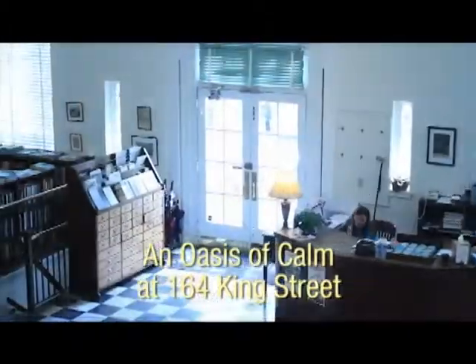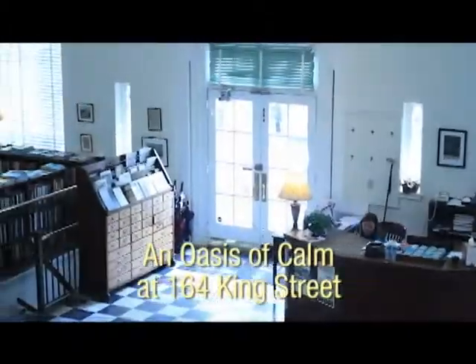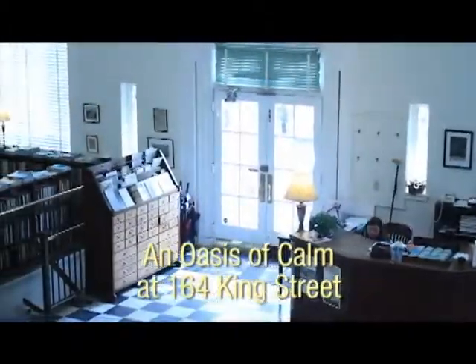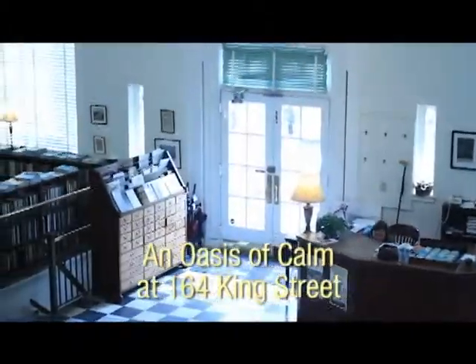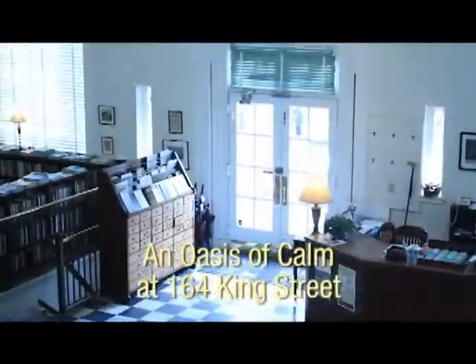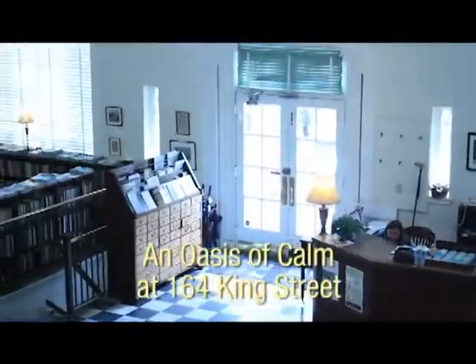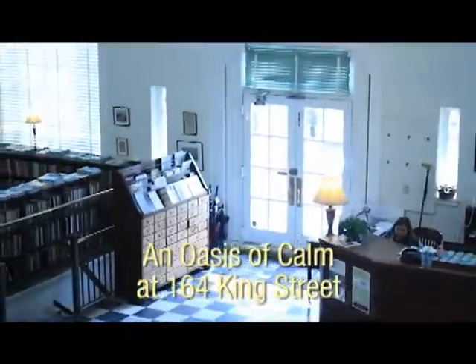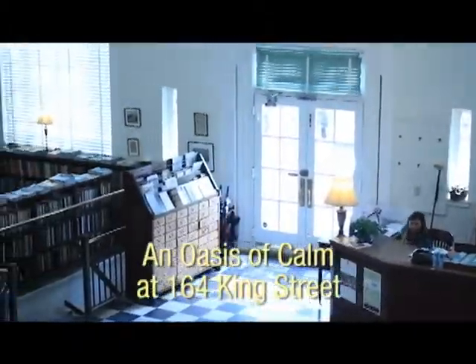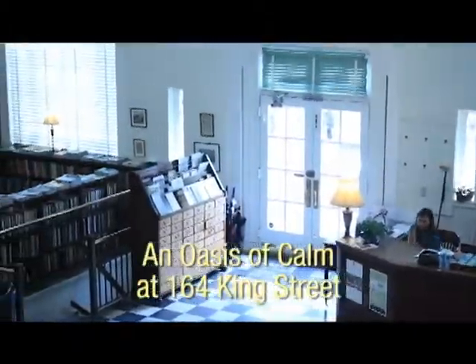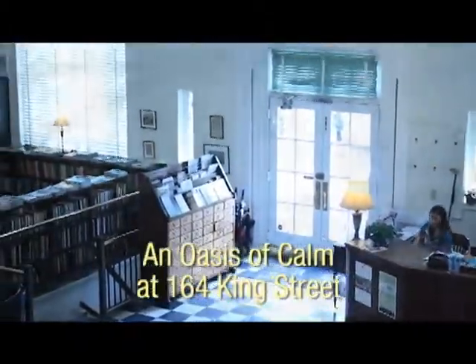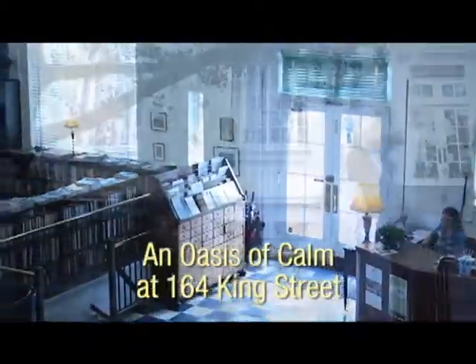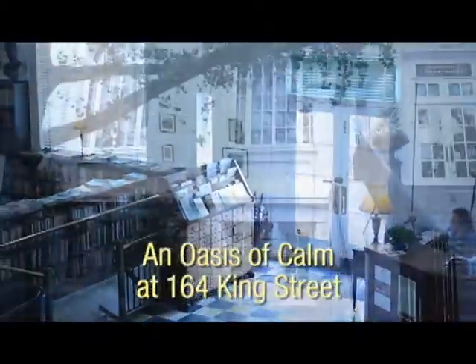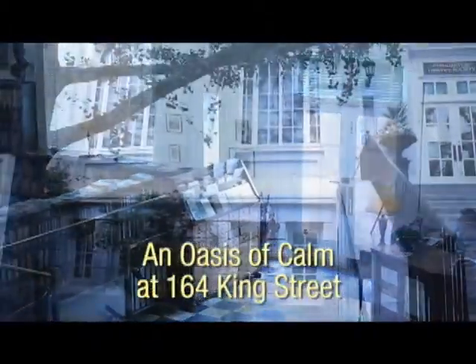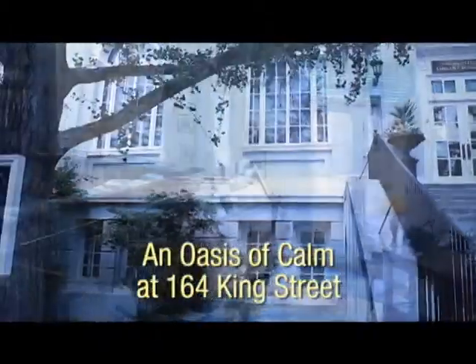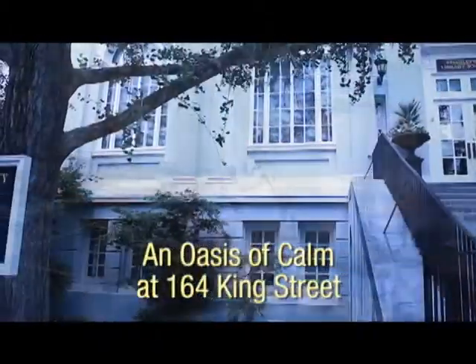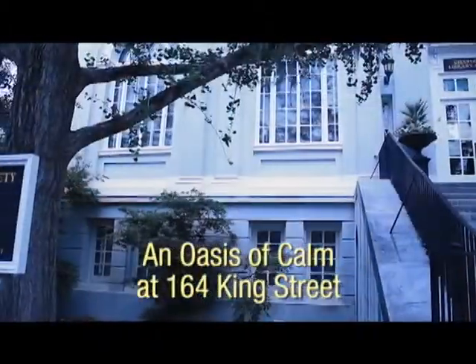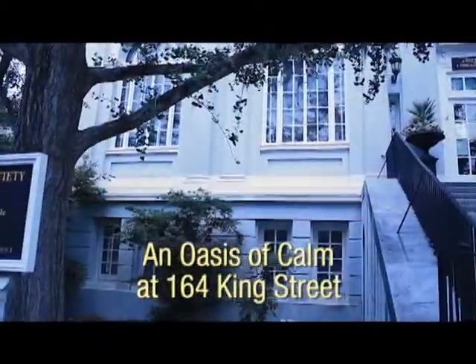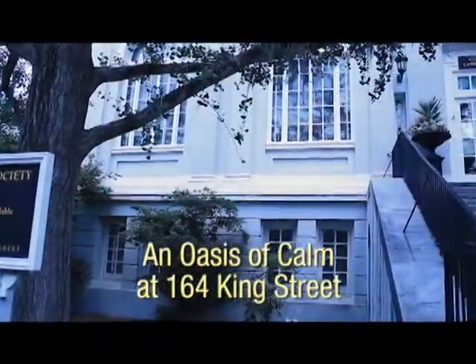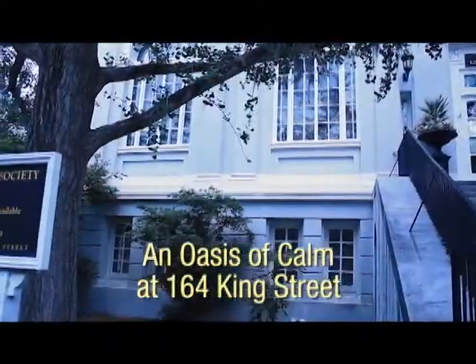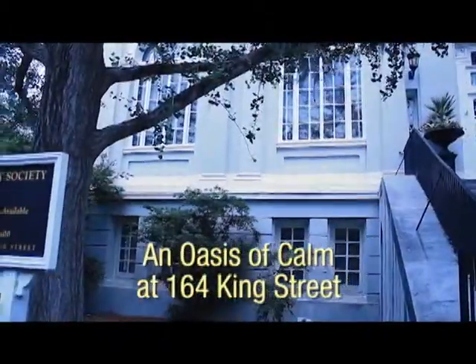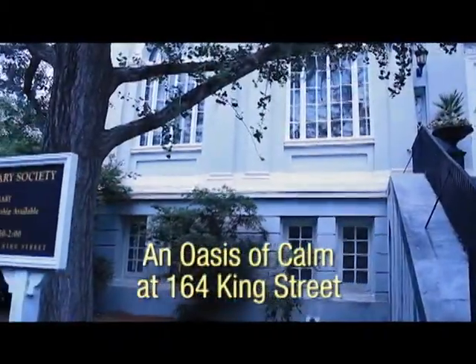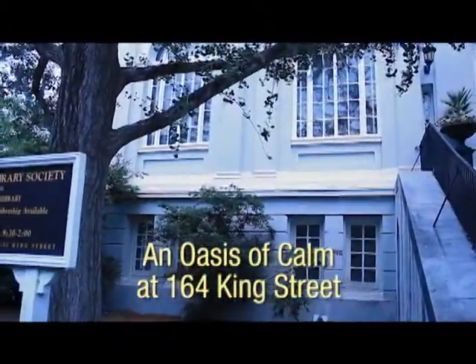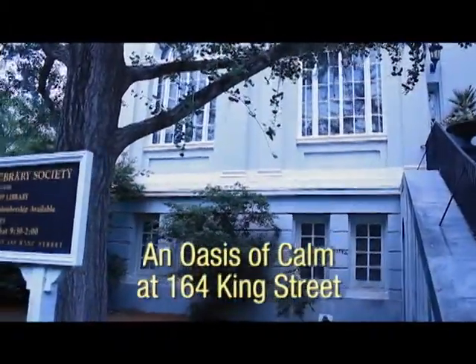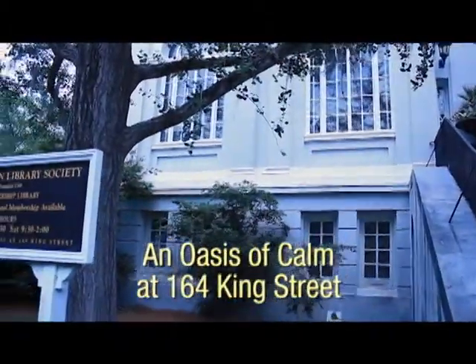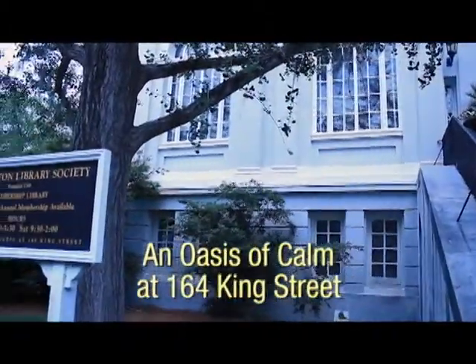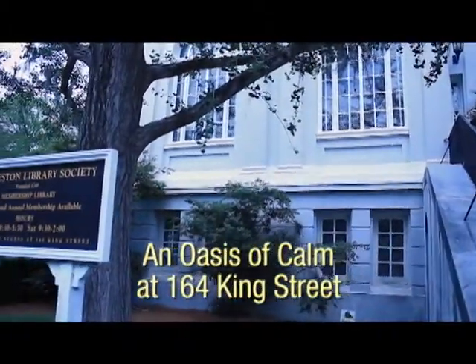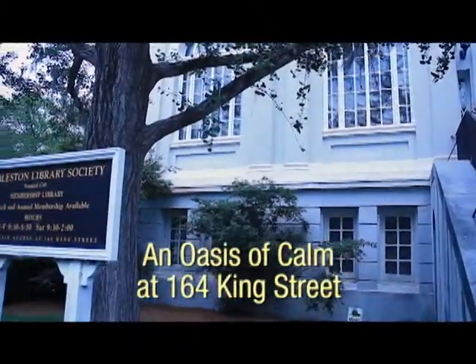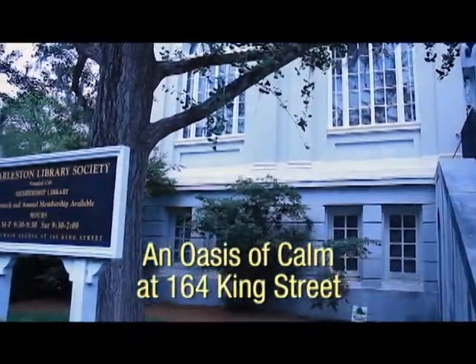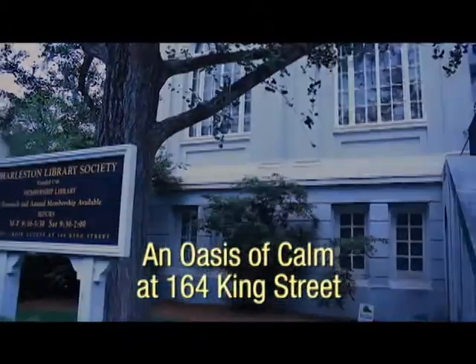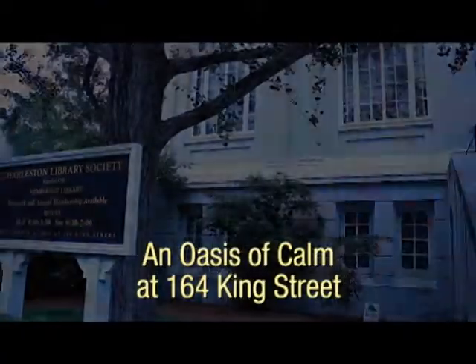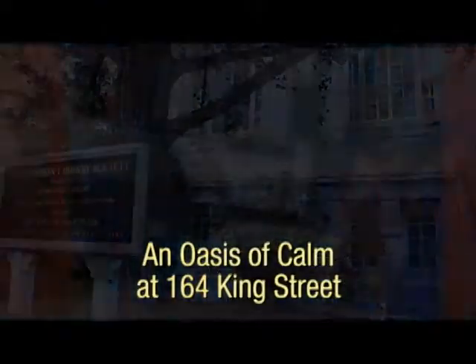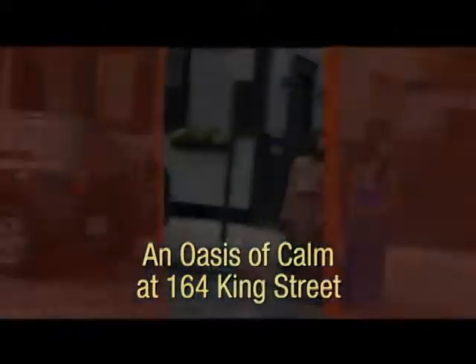If you're down here, you have to check it out. It's near a lot of galleries, so if you're seeing art in Charleston, add us to the list and stop by.